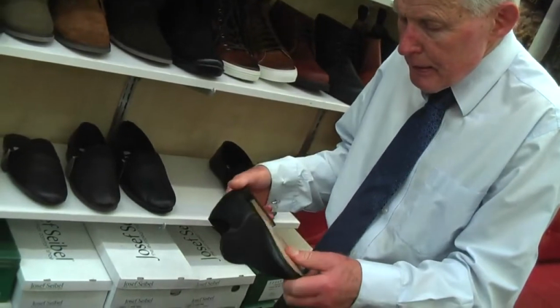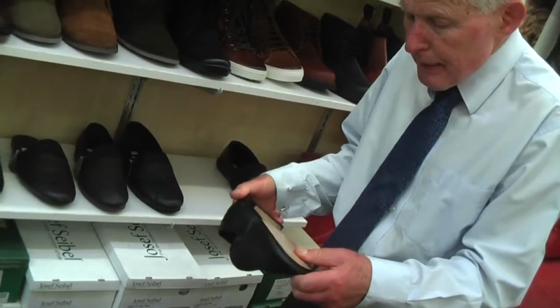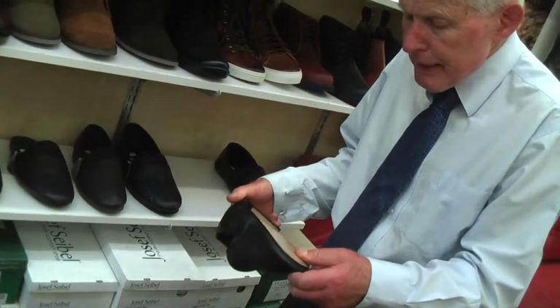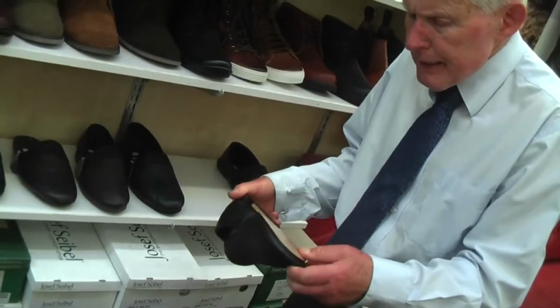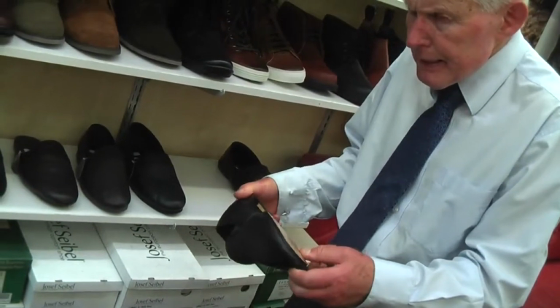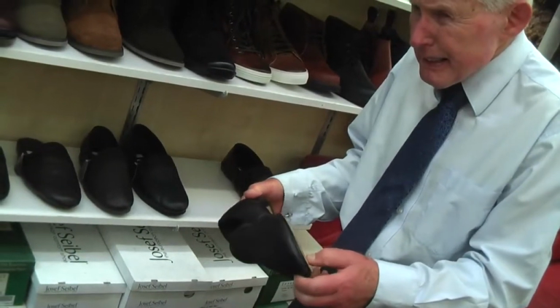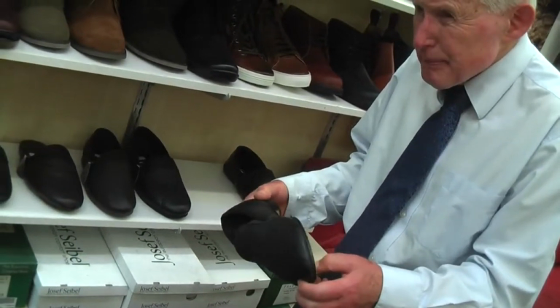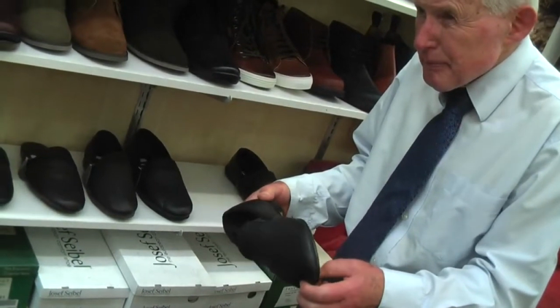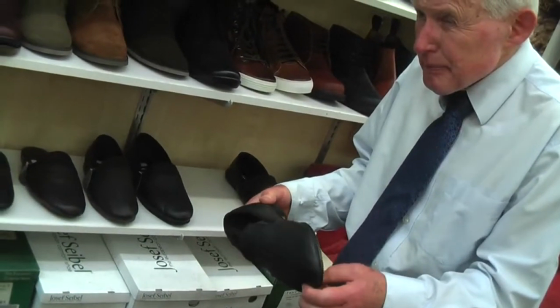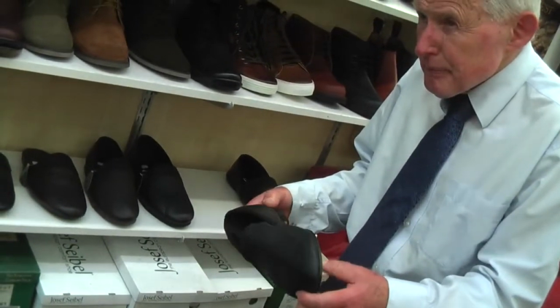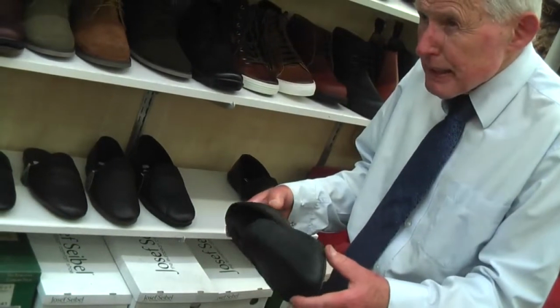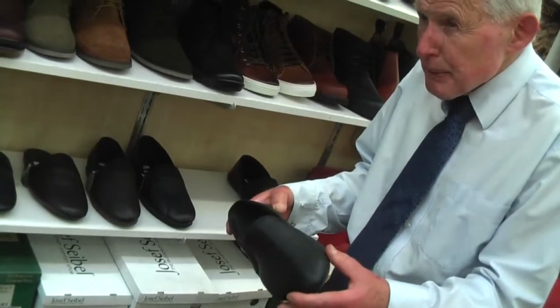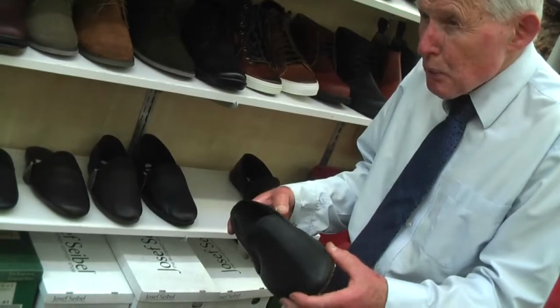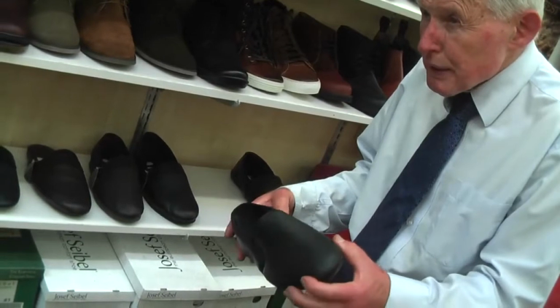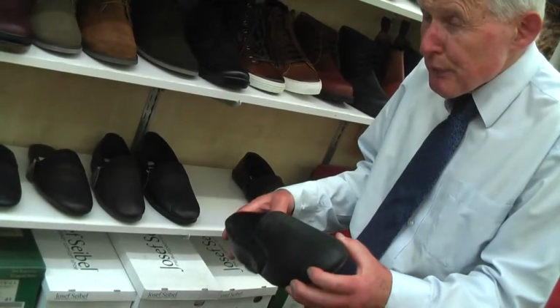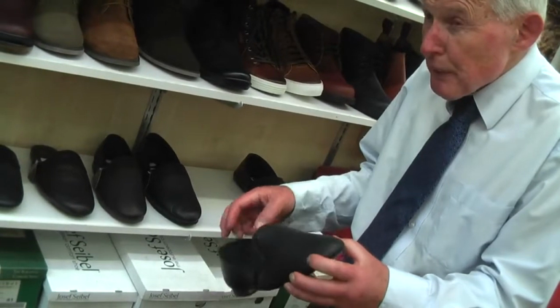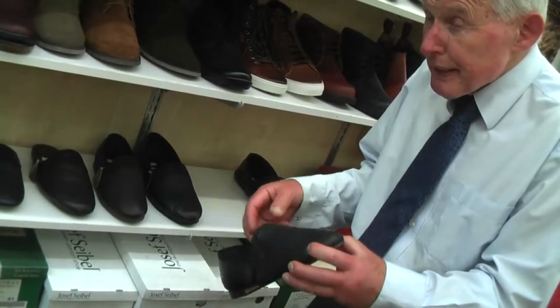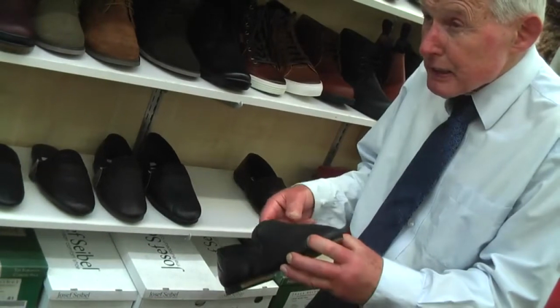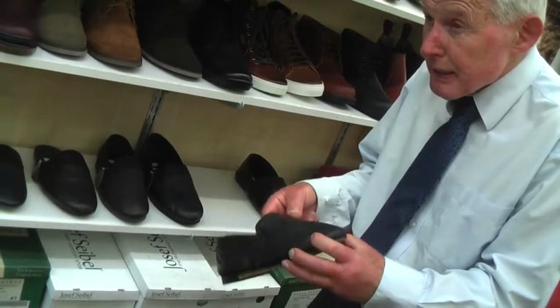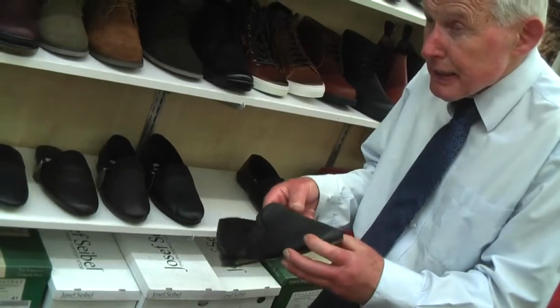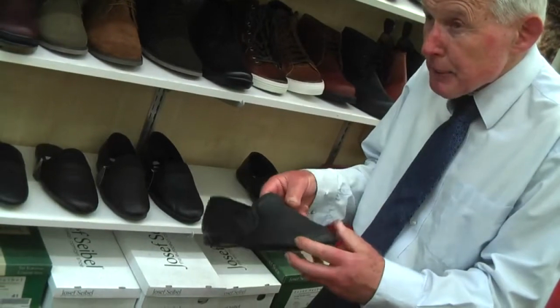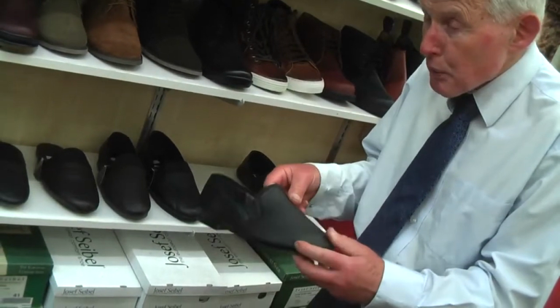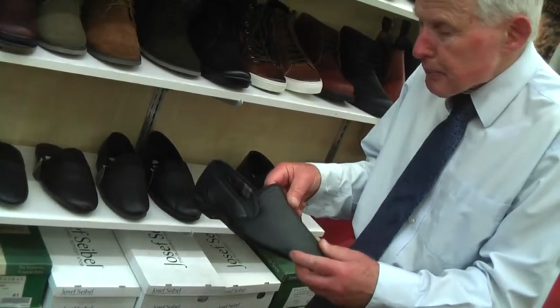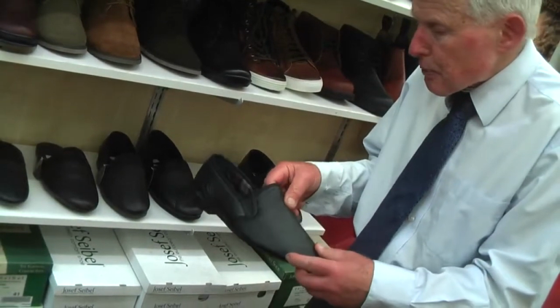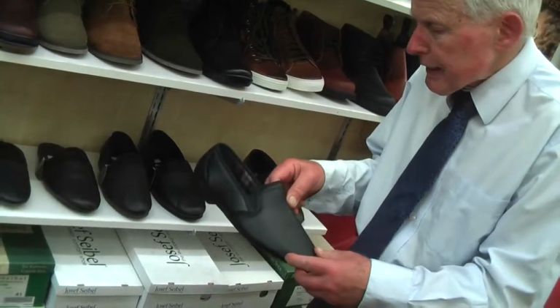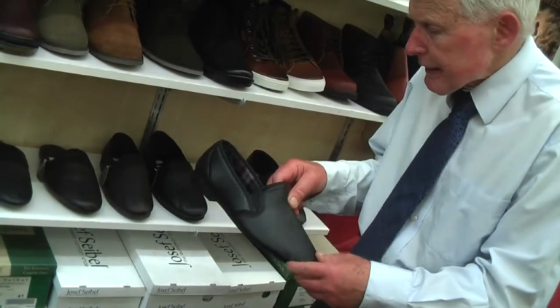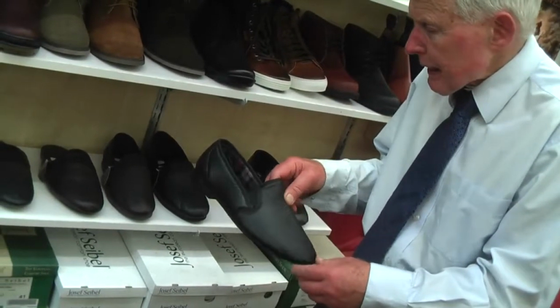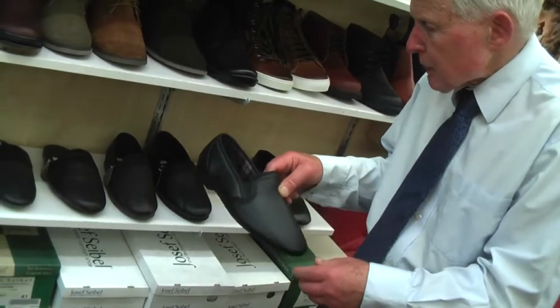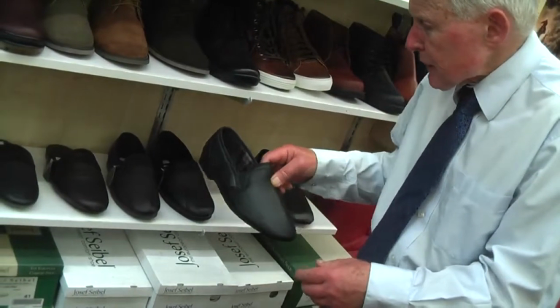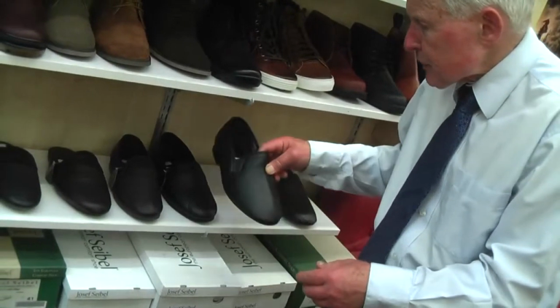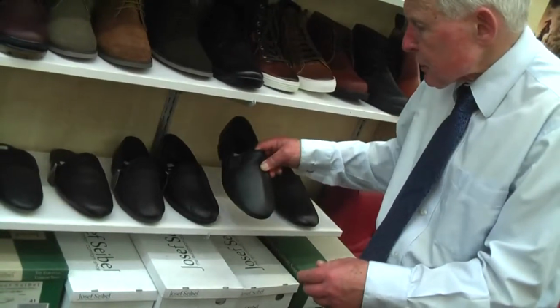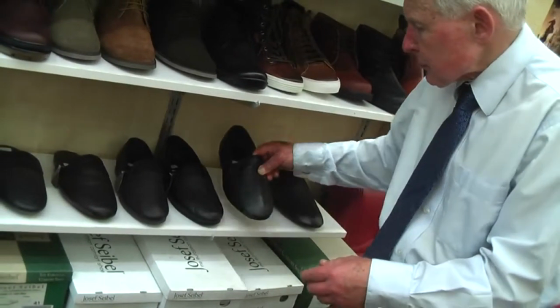But leather has to be worn properly. If you're wearing it outside, it has to be worn properly, otherwise it goes very soft.